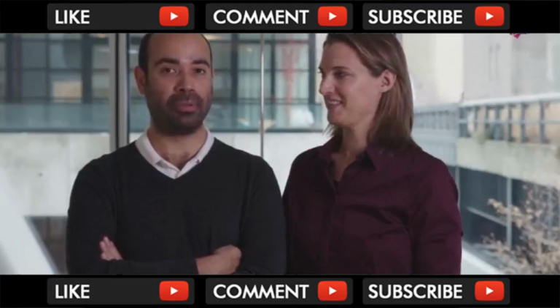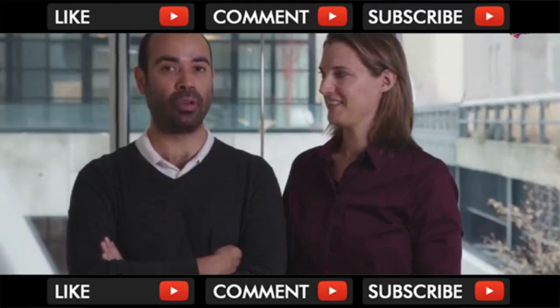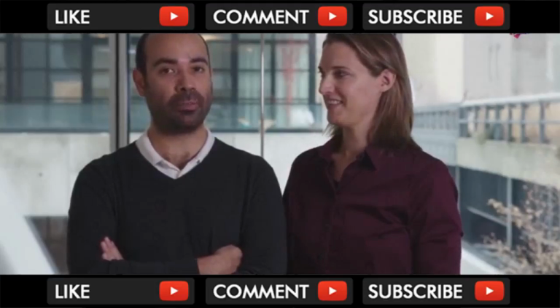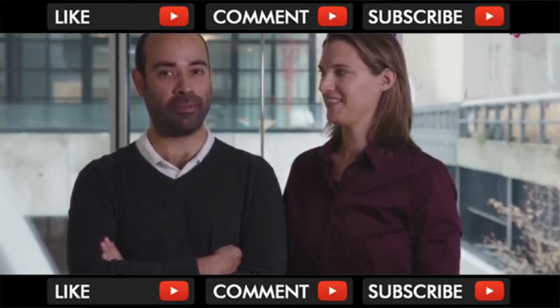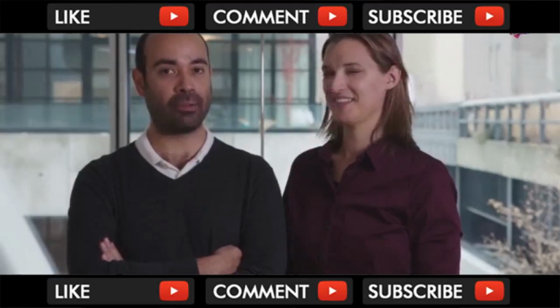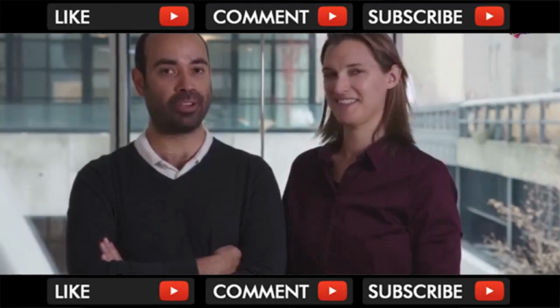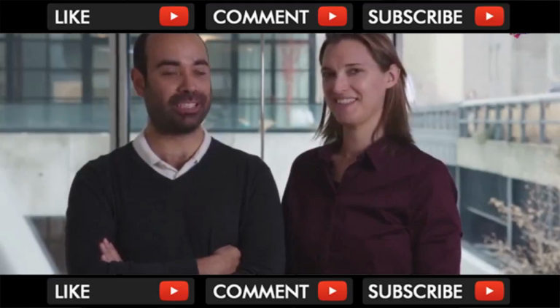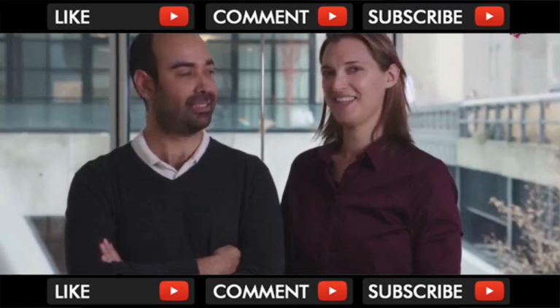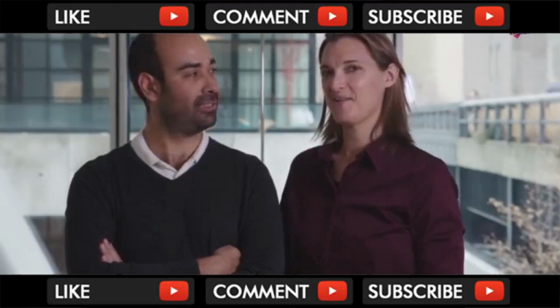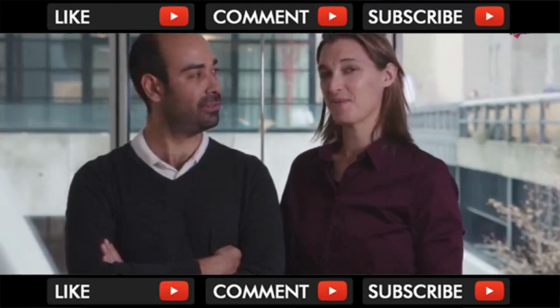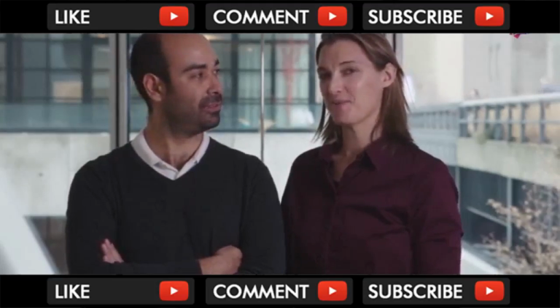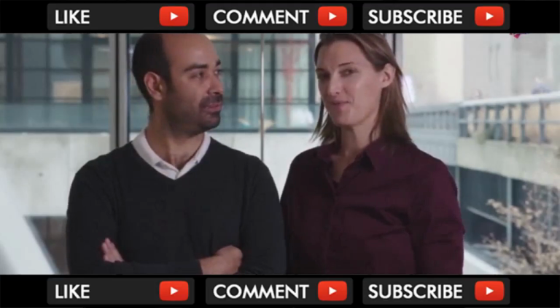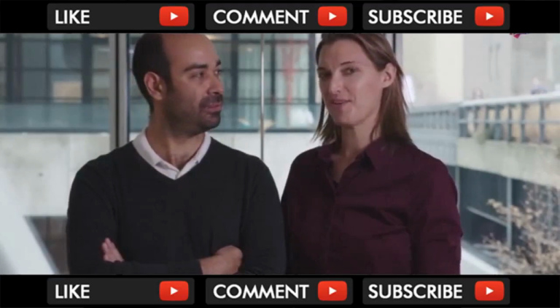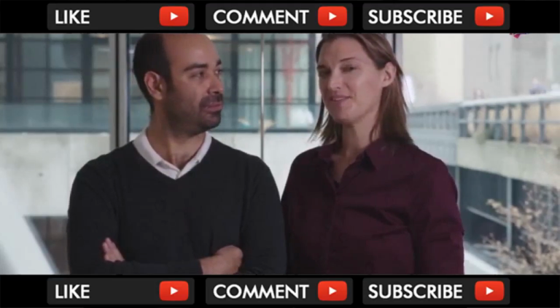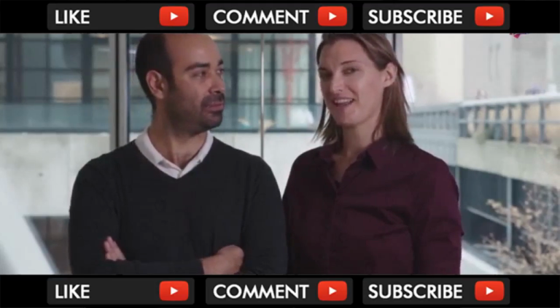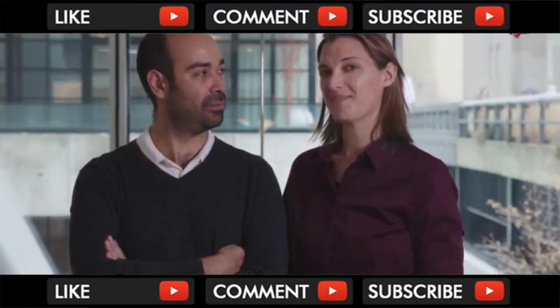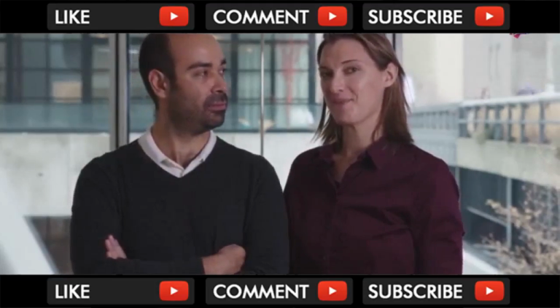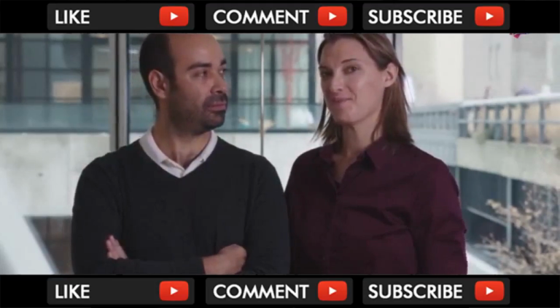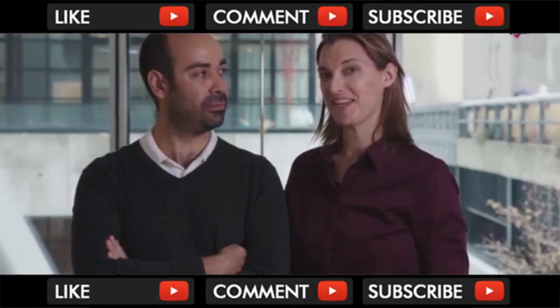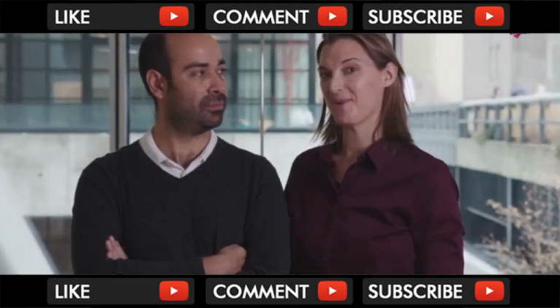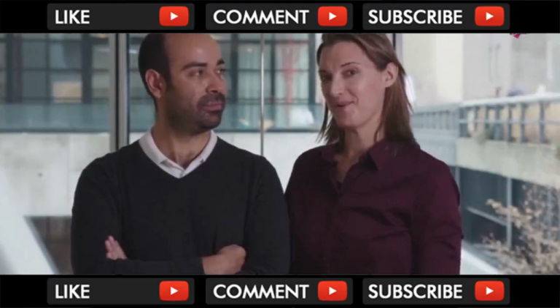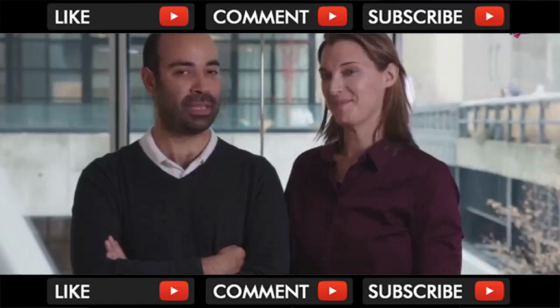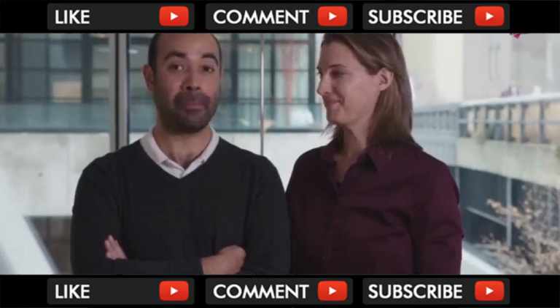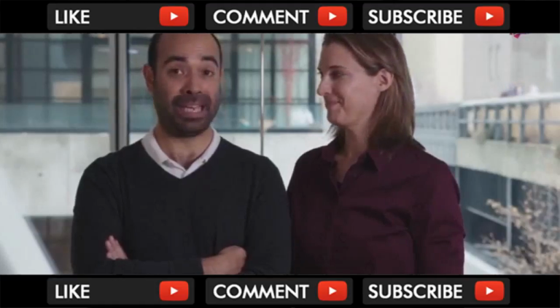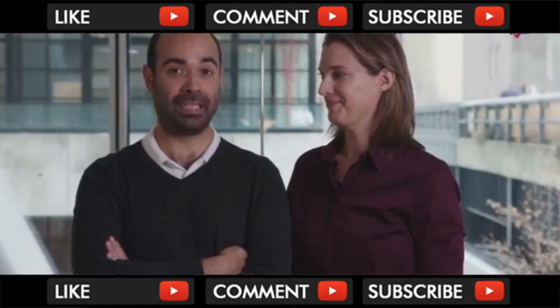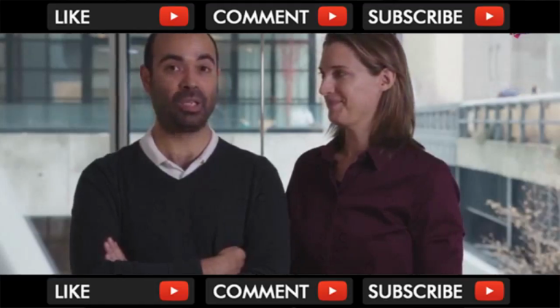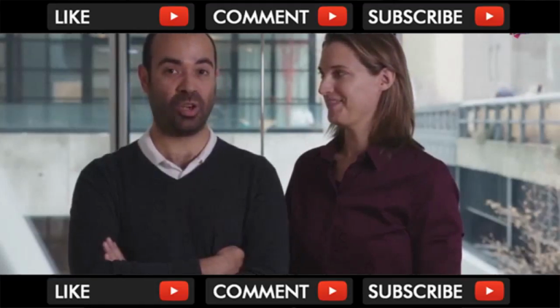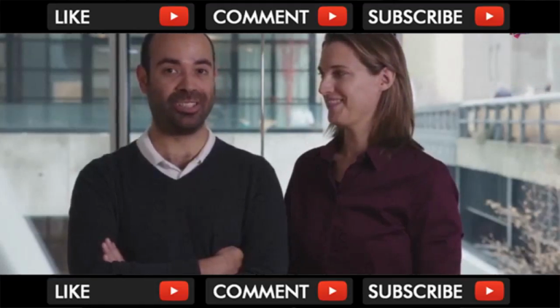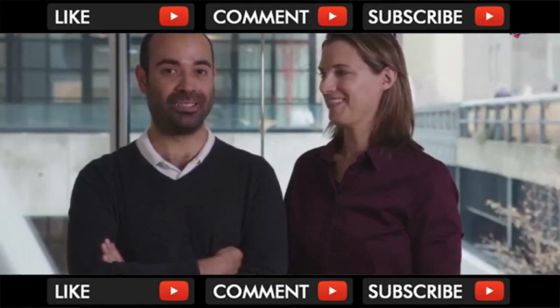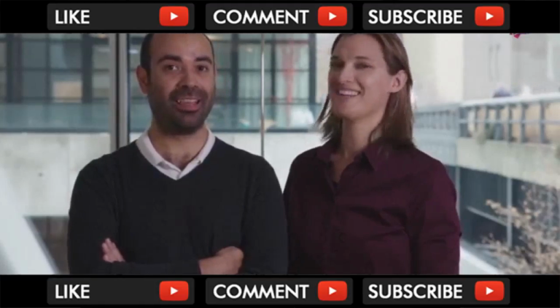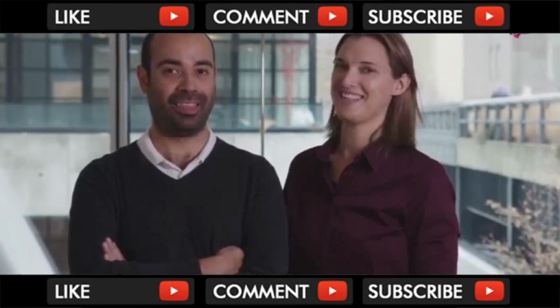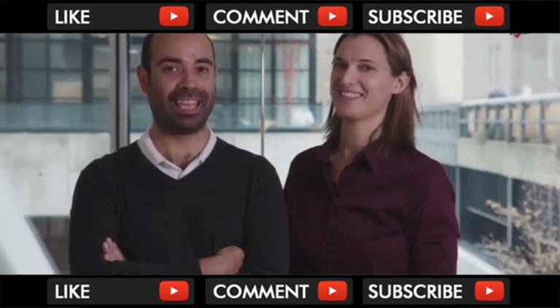We need your help to go through the manufacturing process. We want to improve Heyo and bring it to your home. Please, join us.